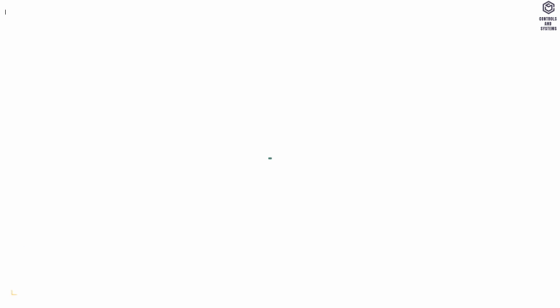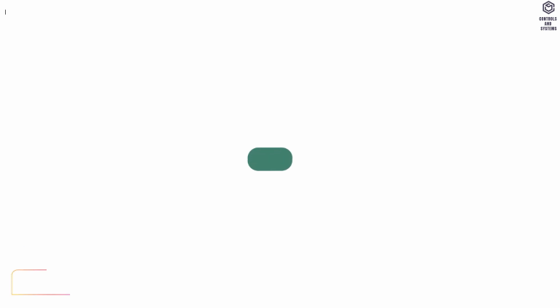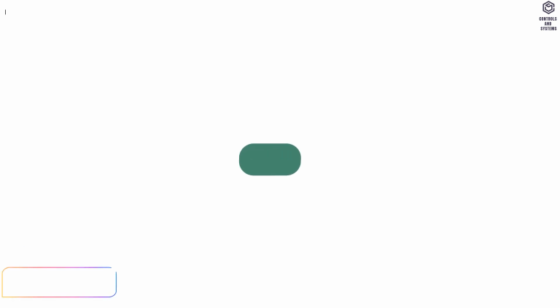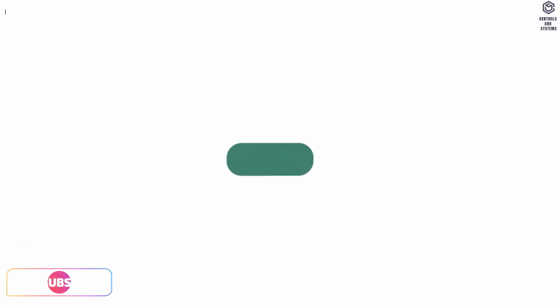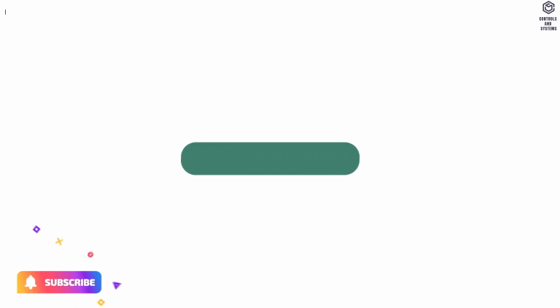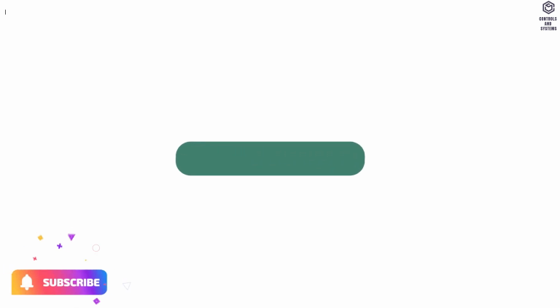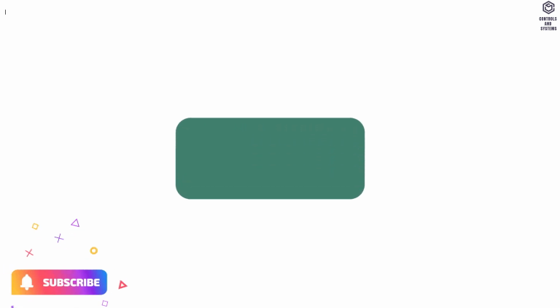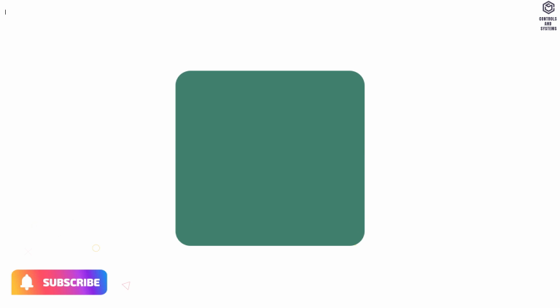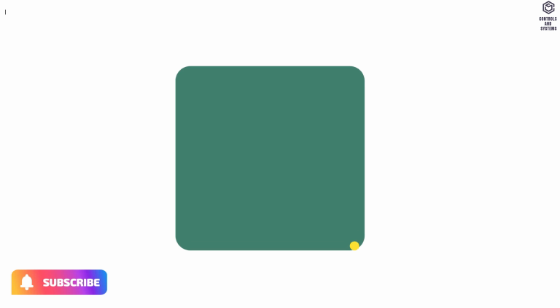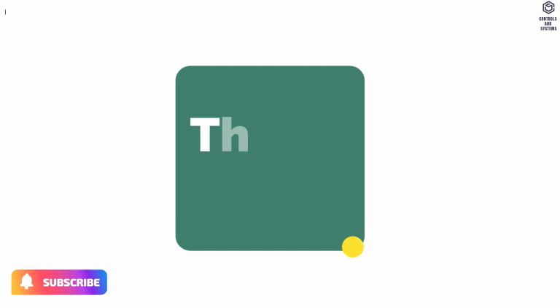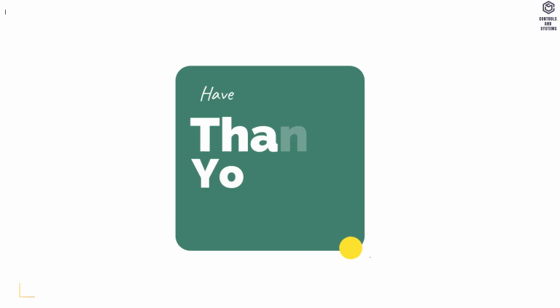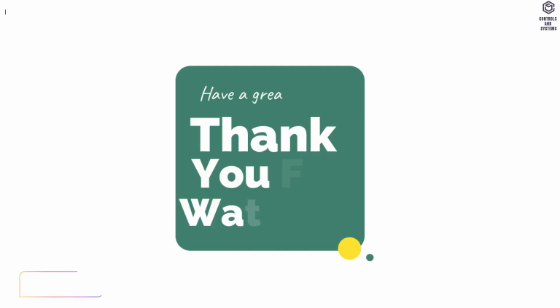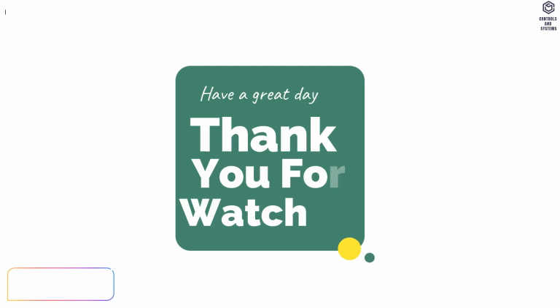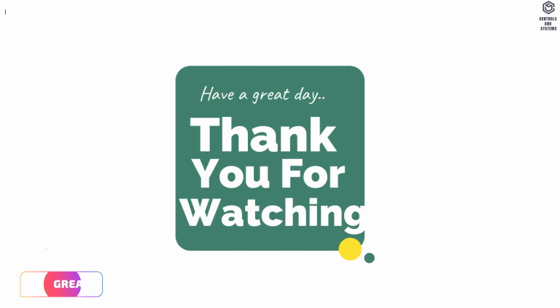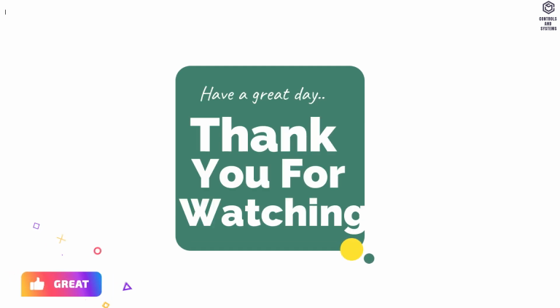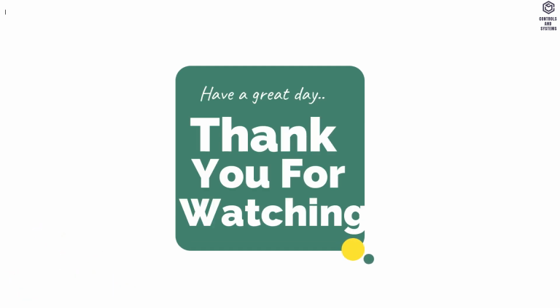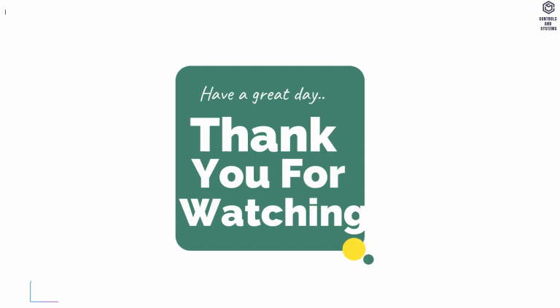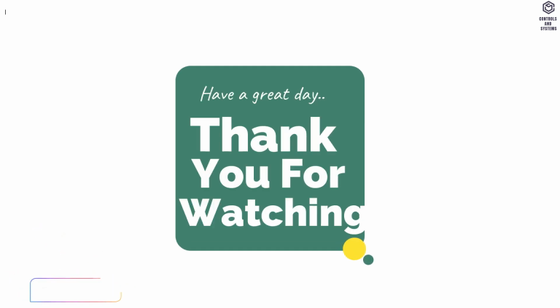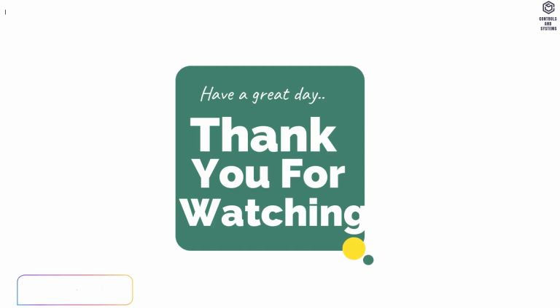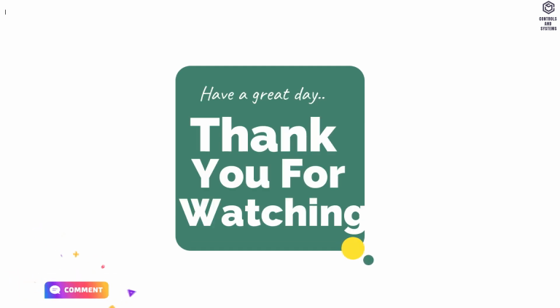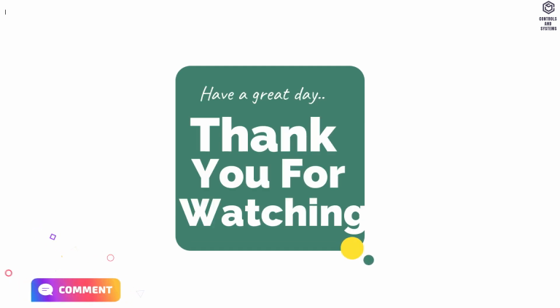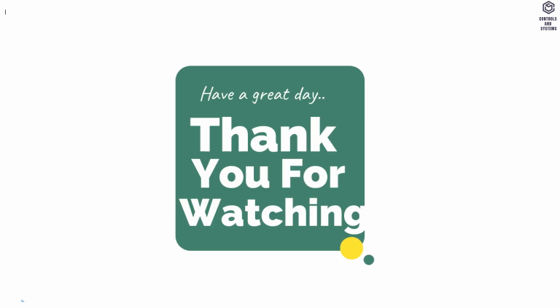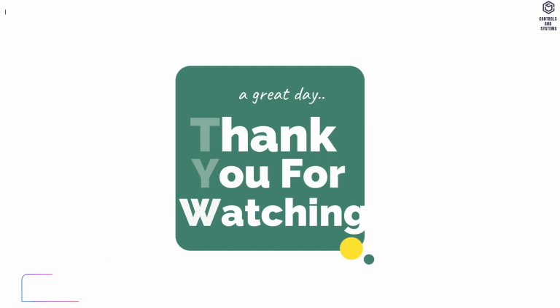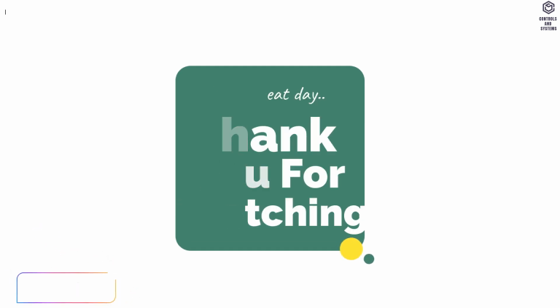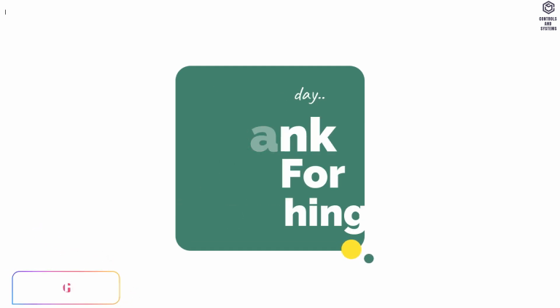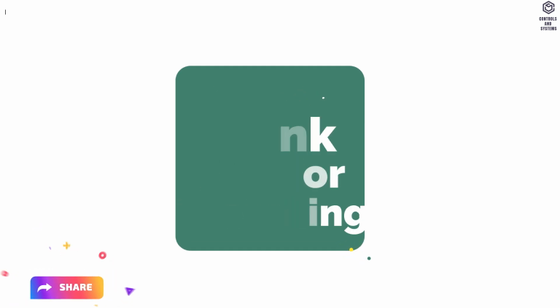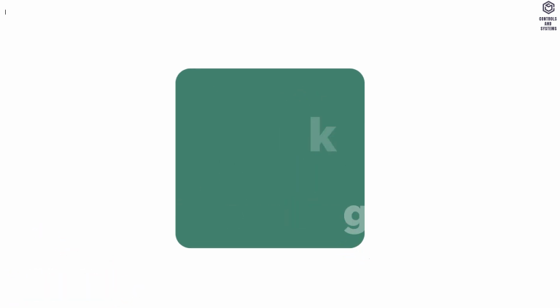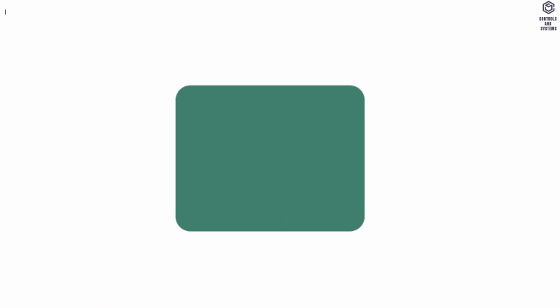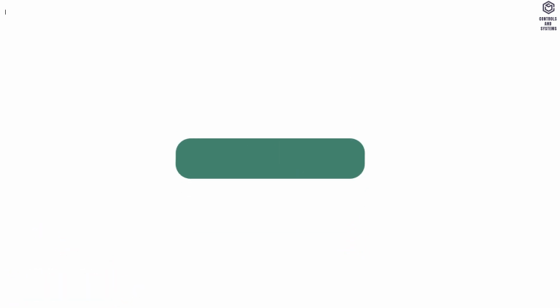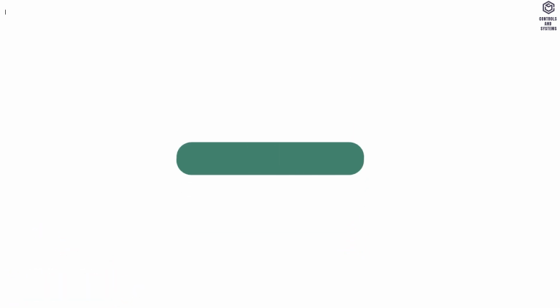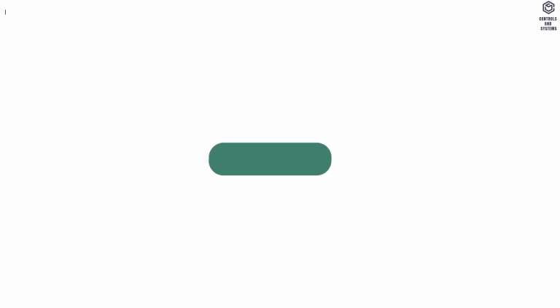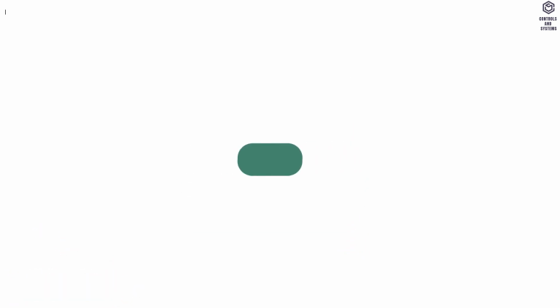I hope this video is useful to you. Thank you for watching our video. Have a great day.